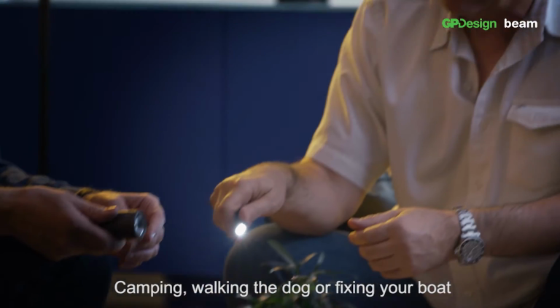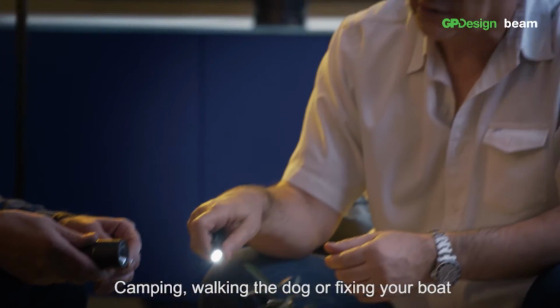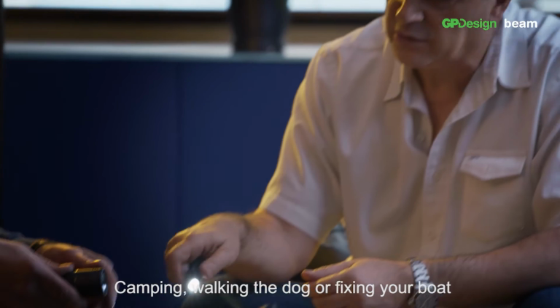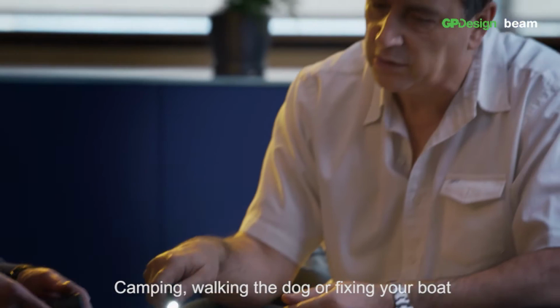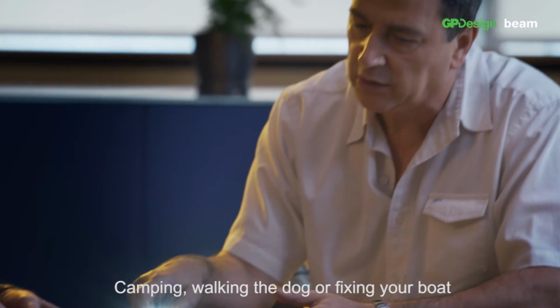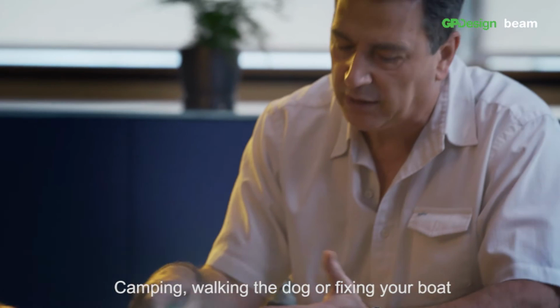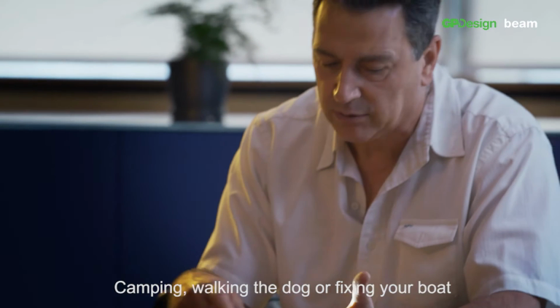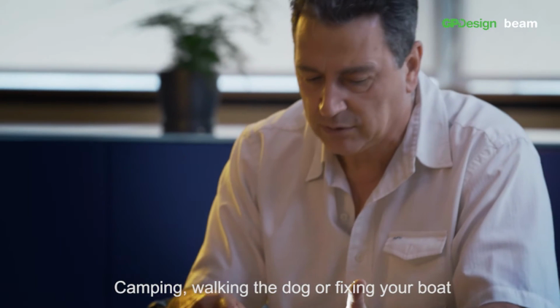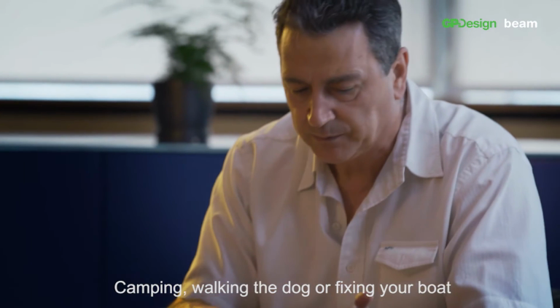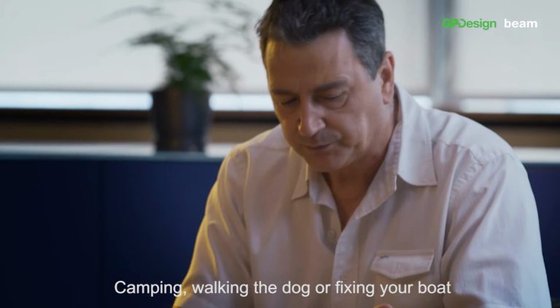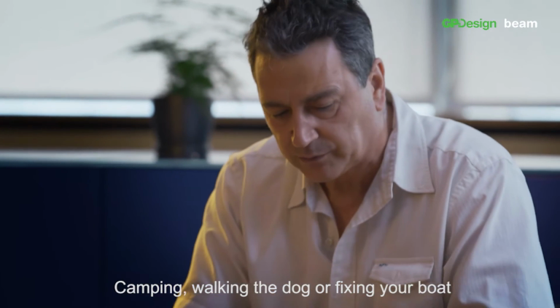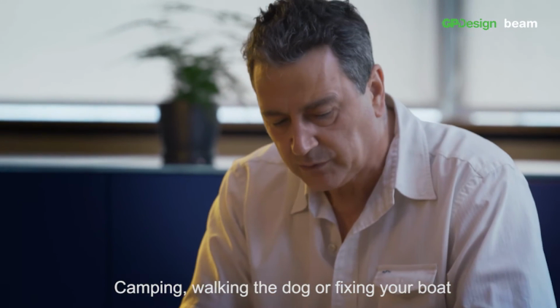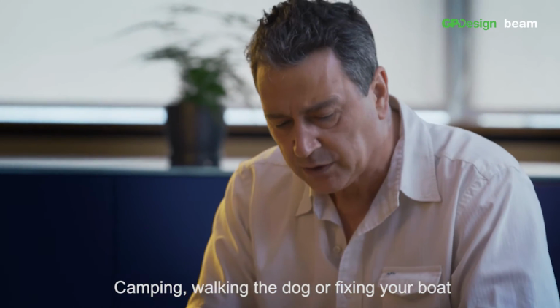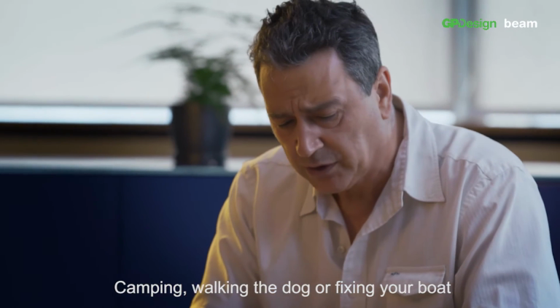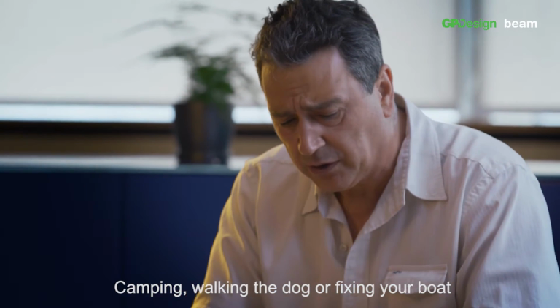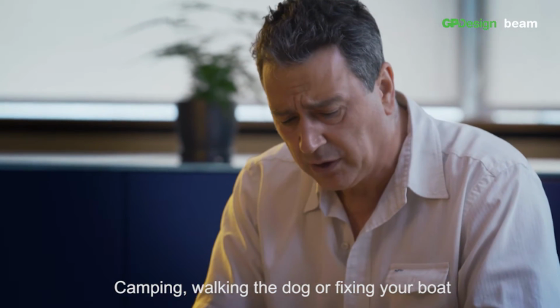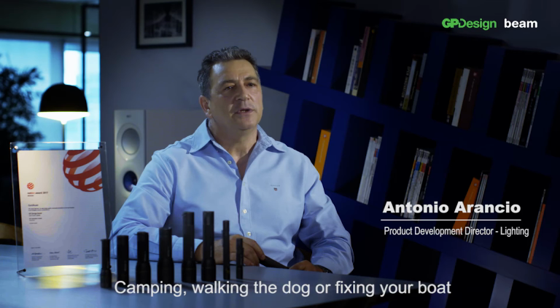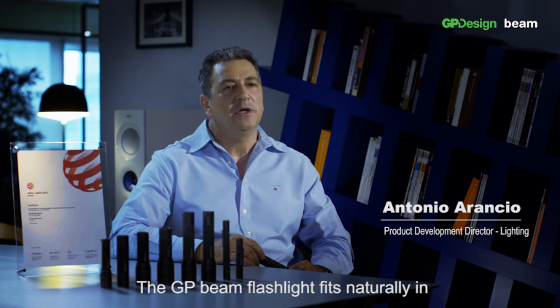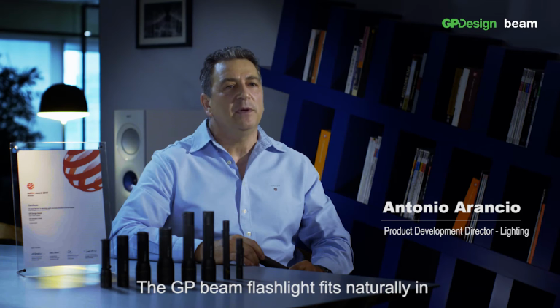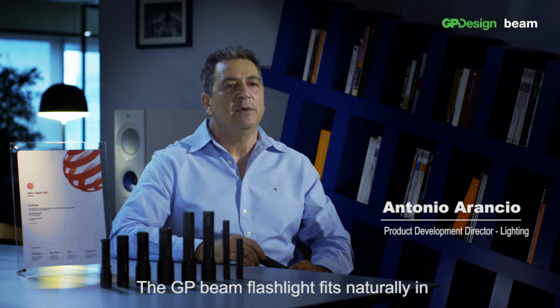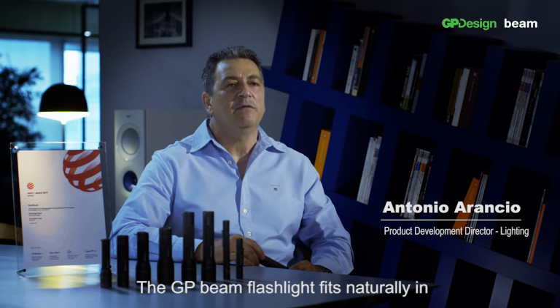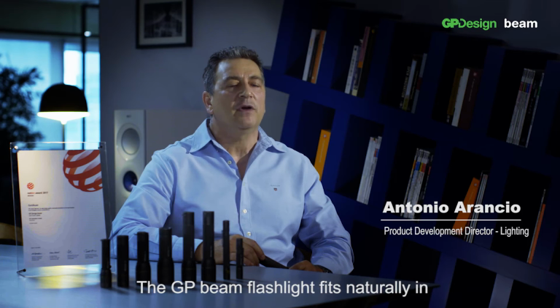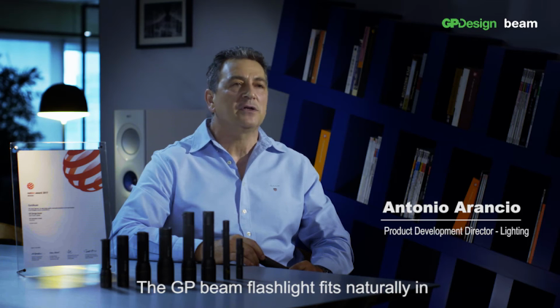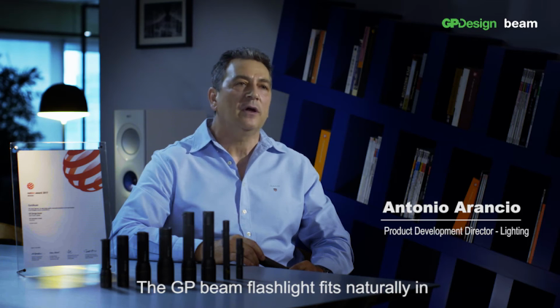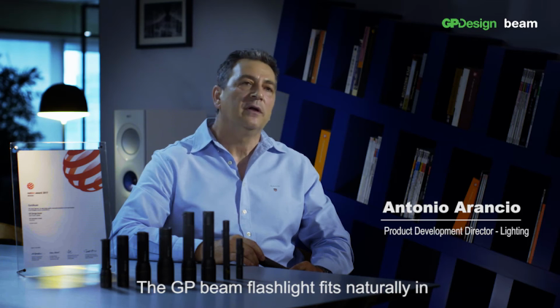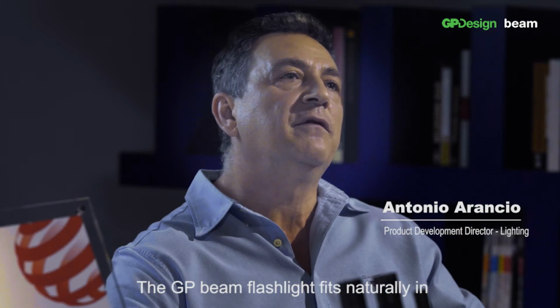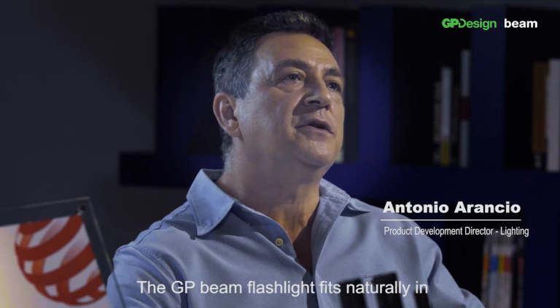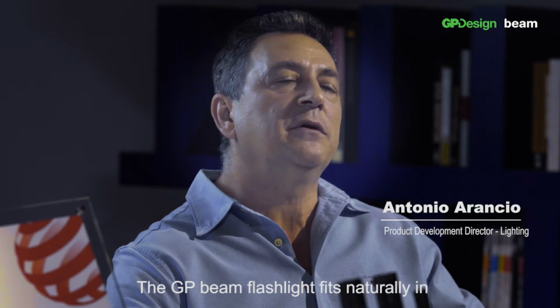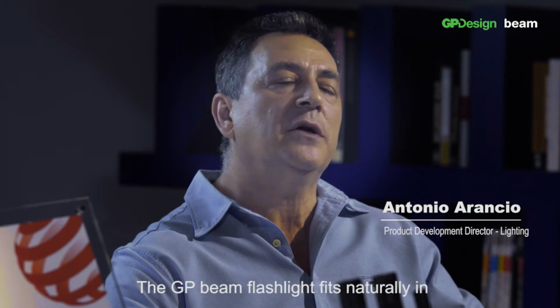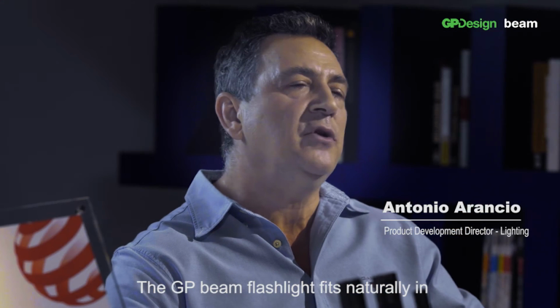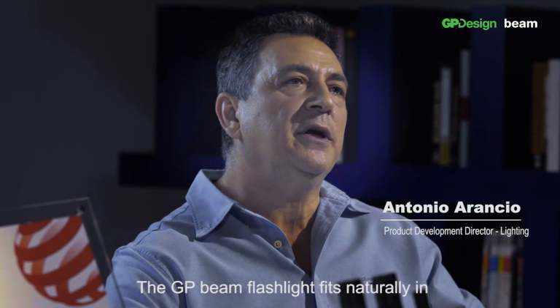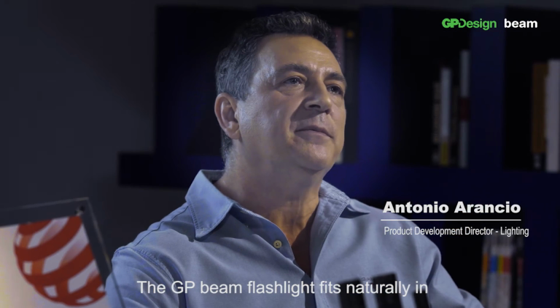Camping, walking the dog or fixing your boat — the GP Beam flashlight fits naturally in.